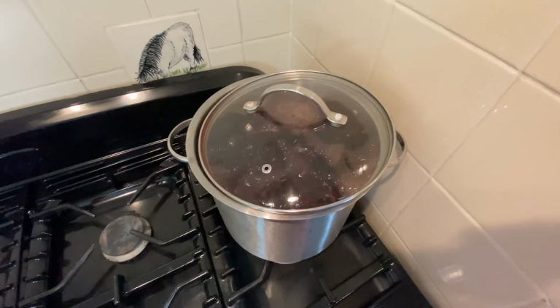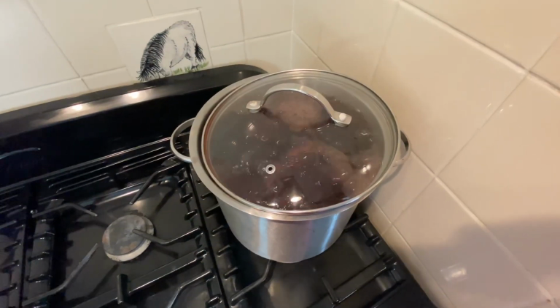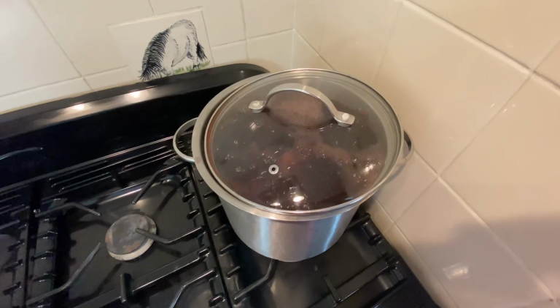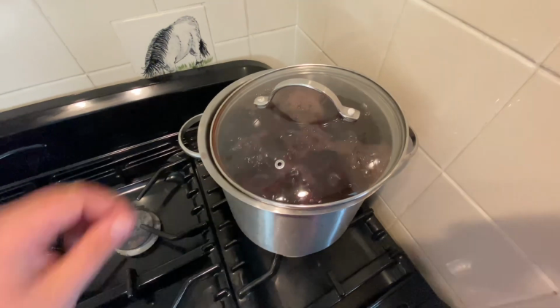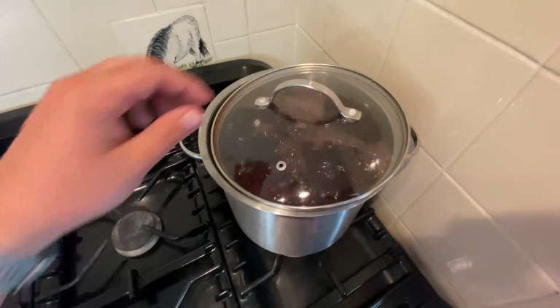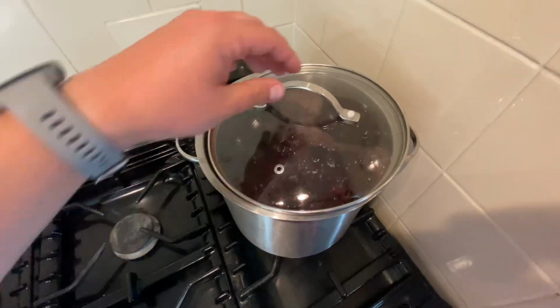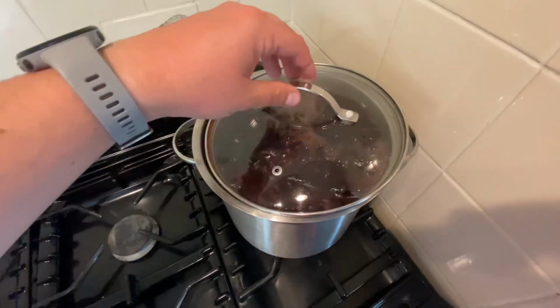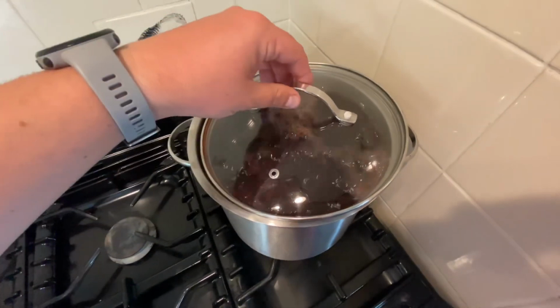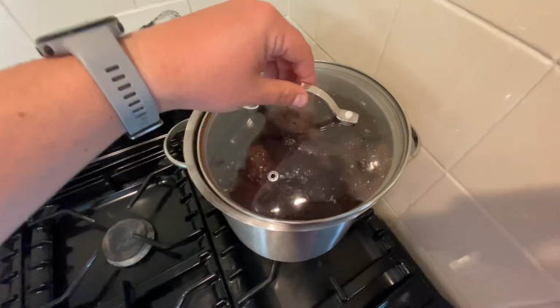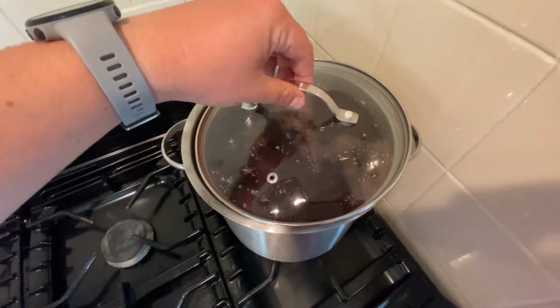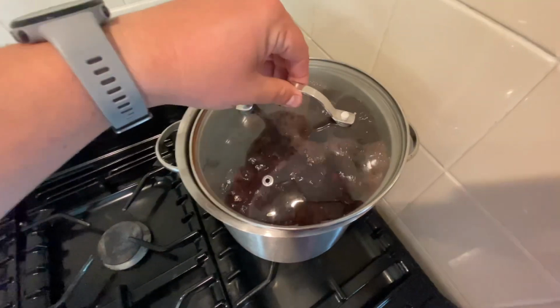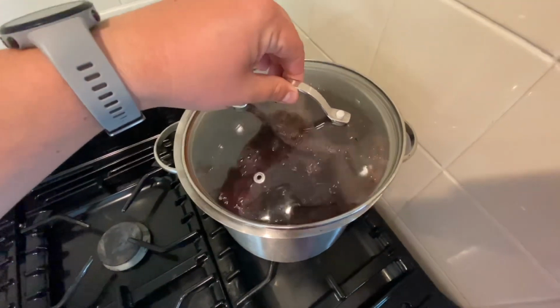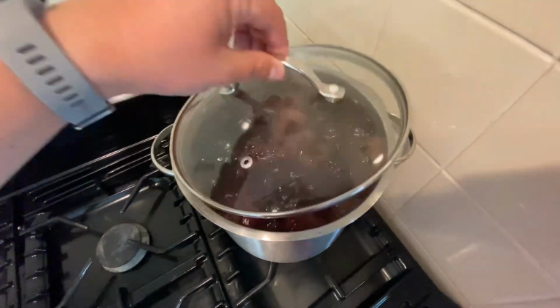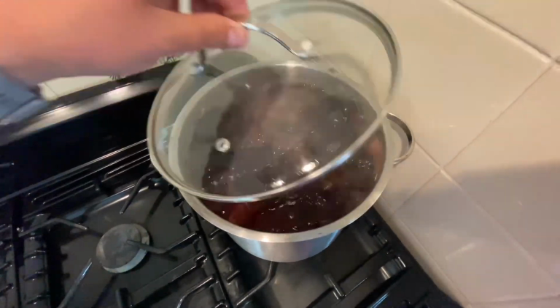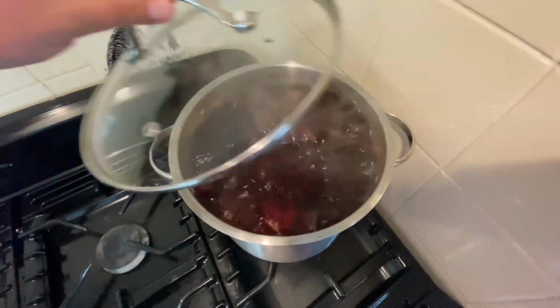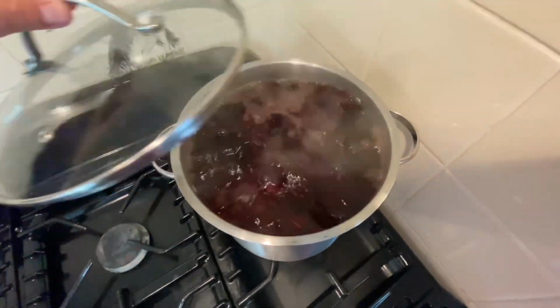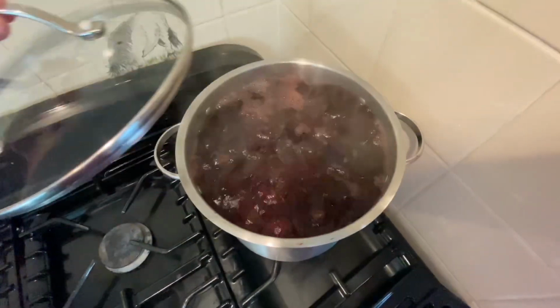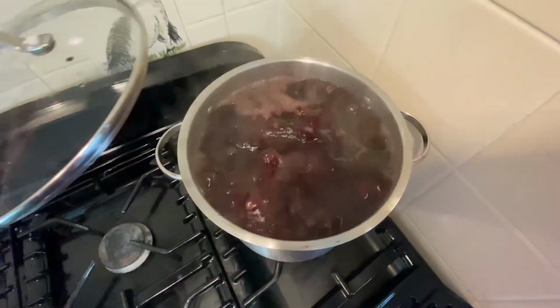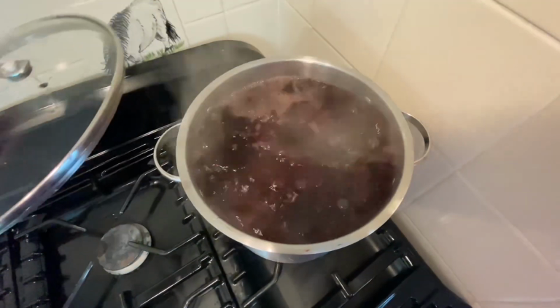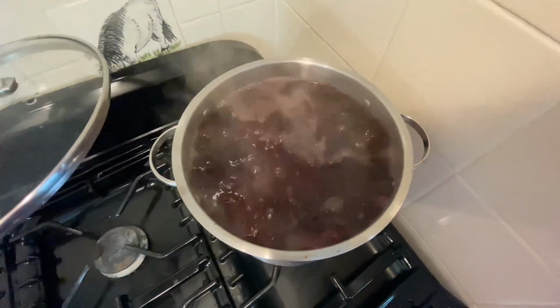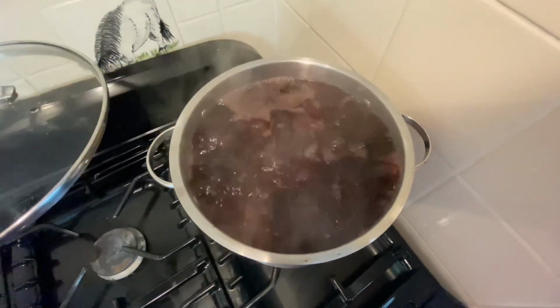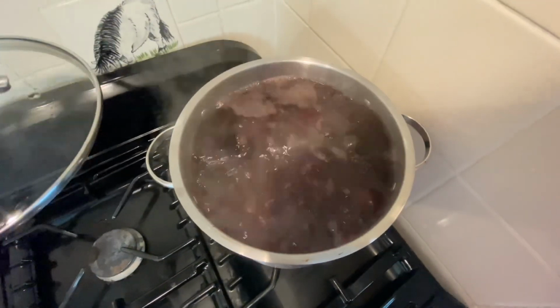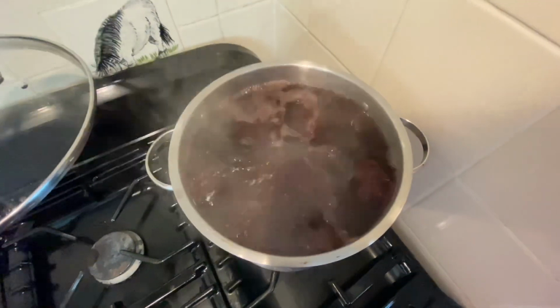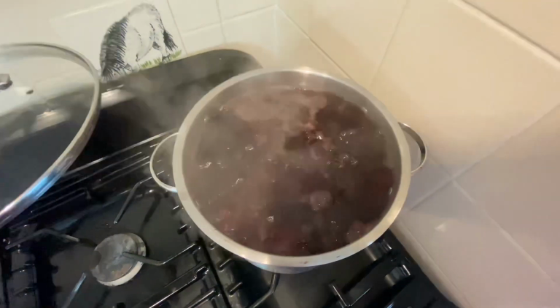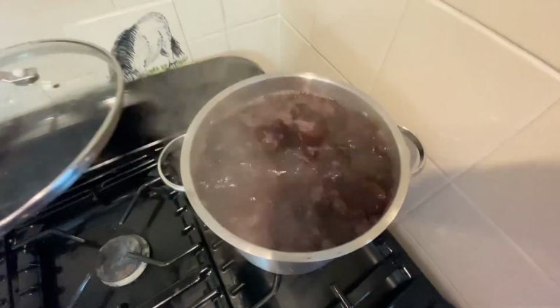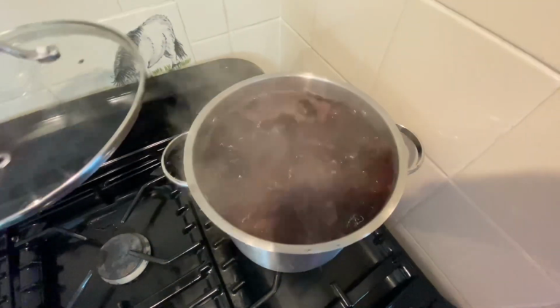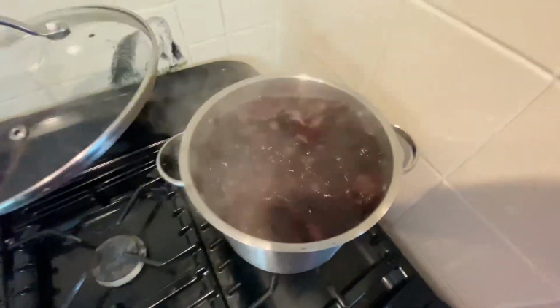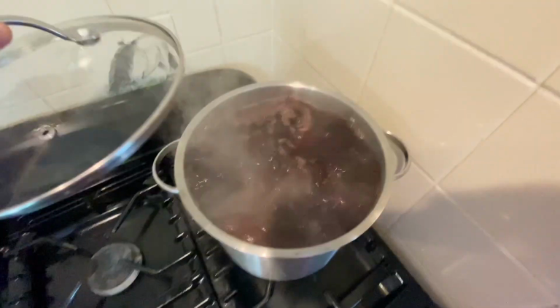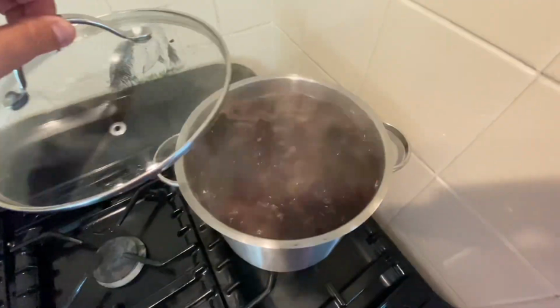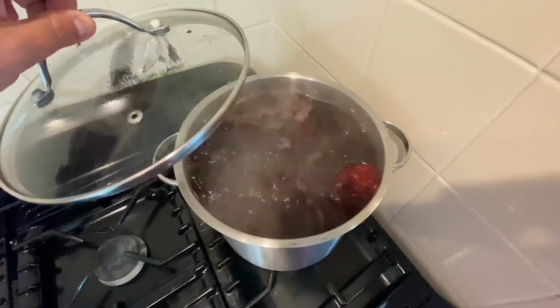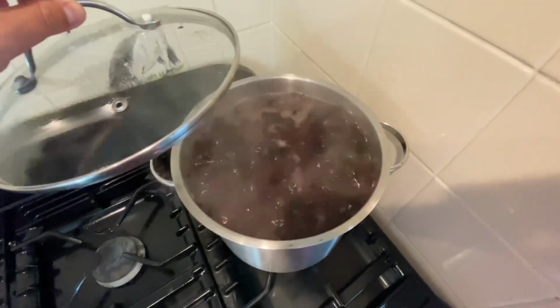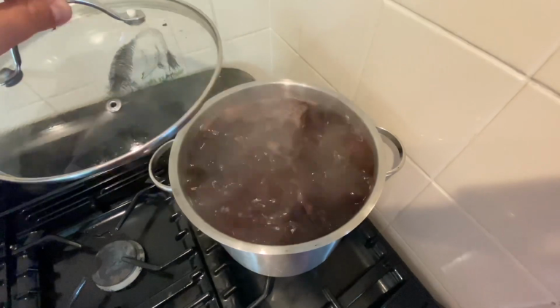Let's see how we're getting on in the pan. Oh, boiling away nicely — won't be long.